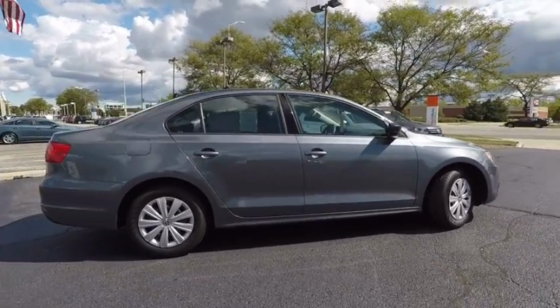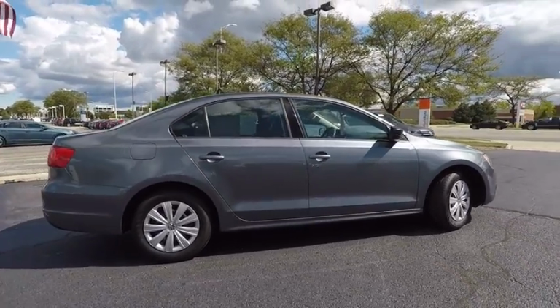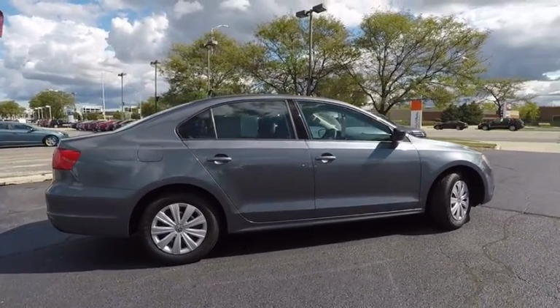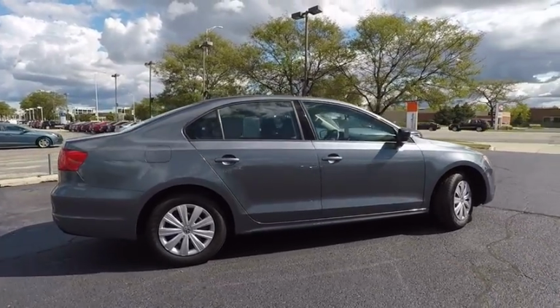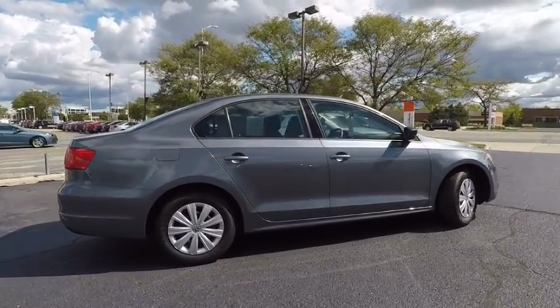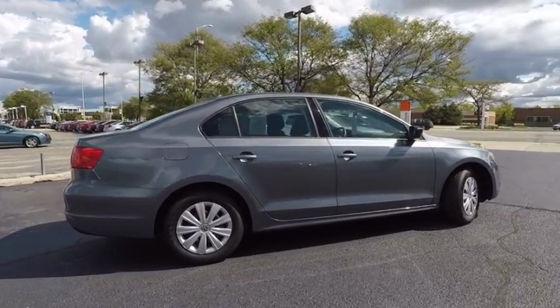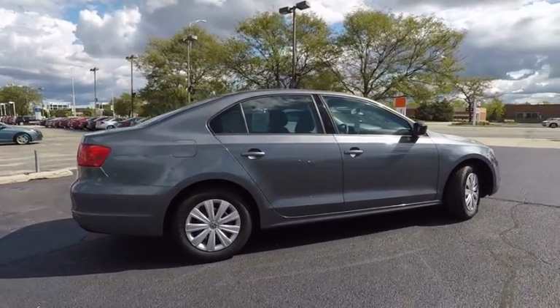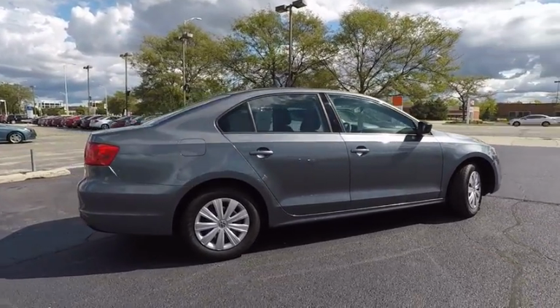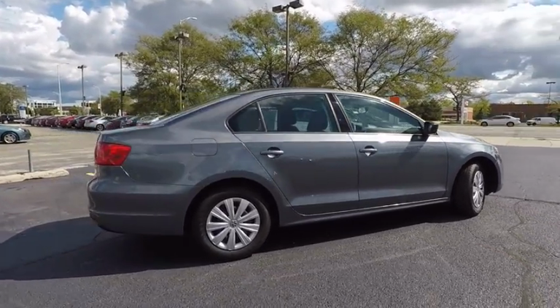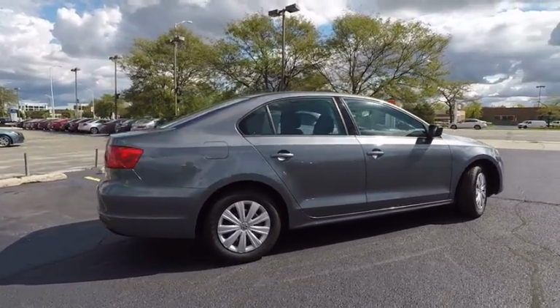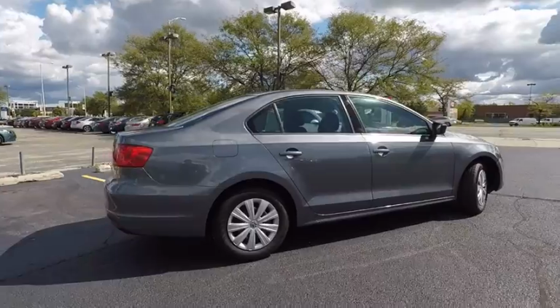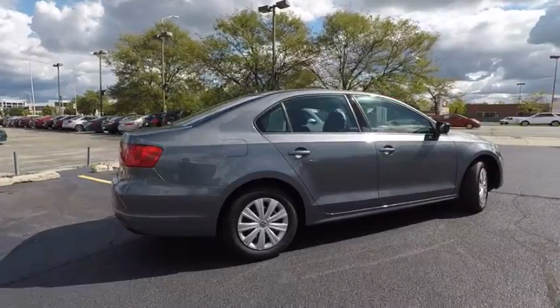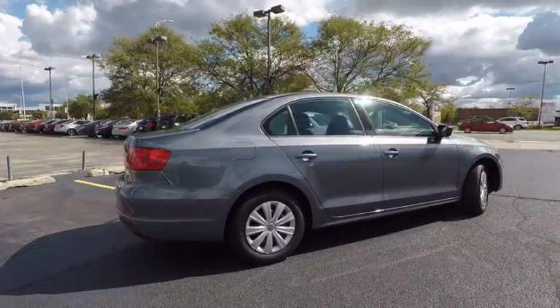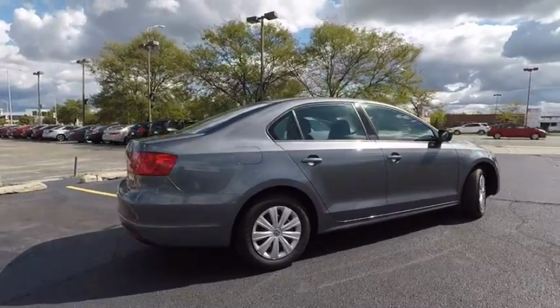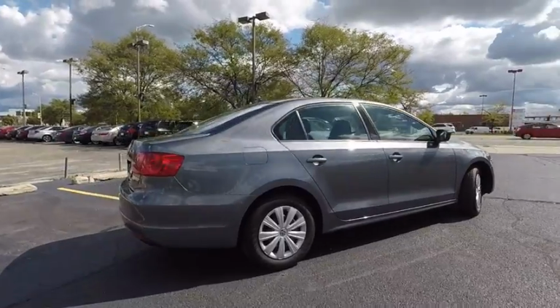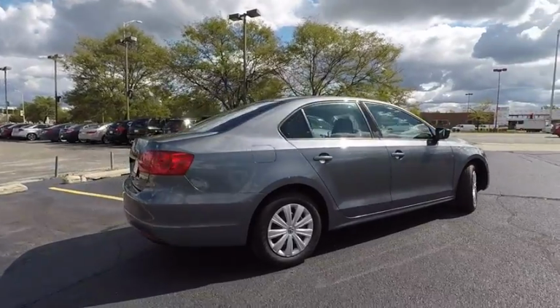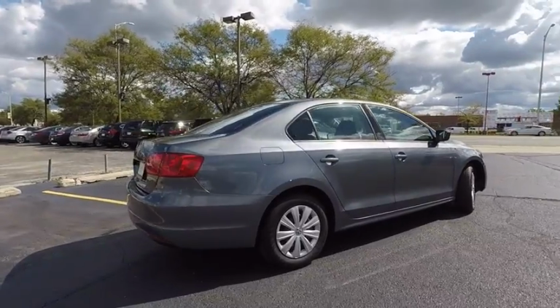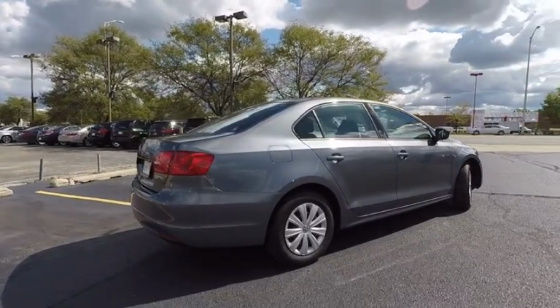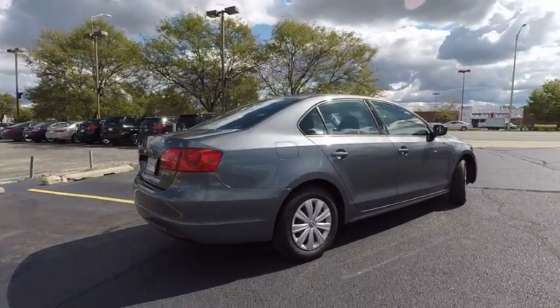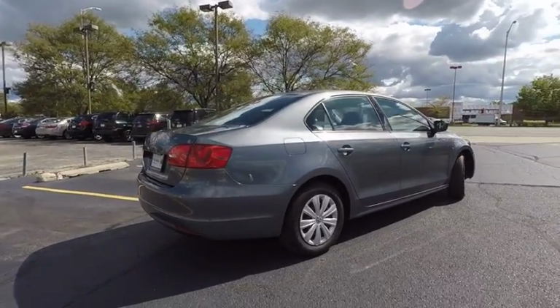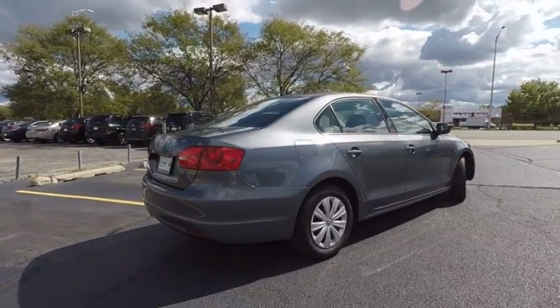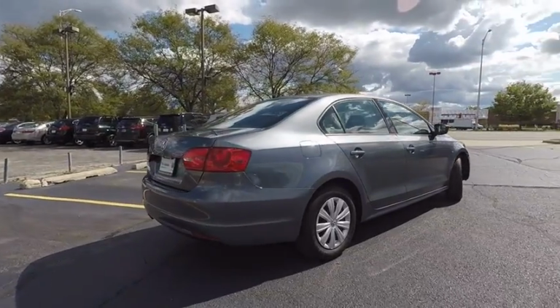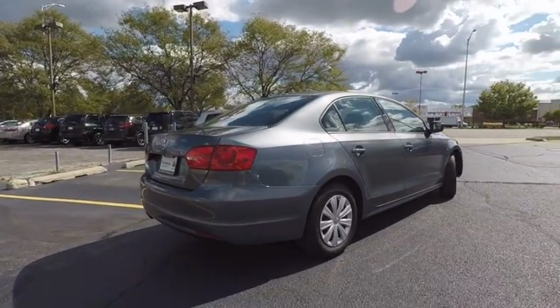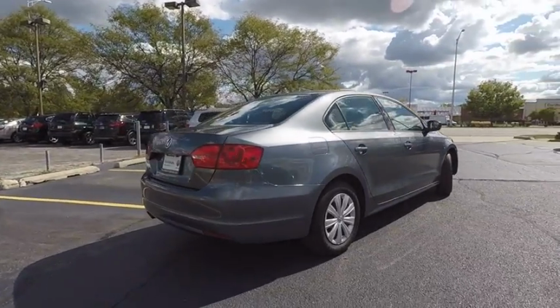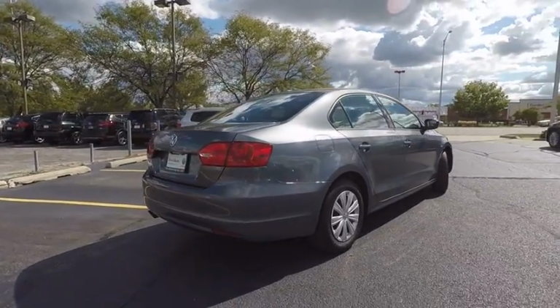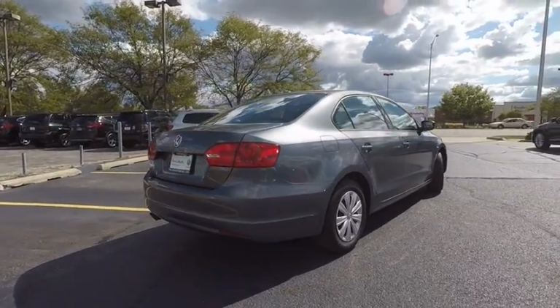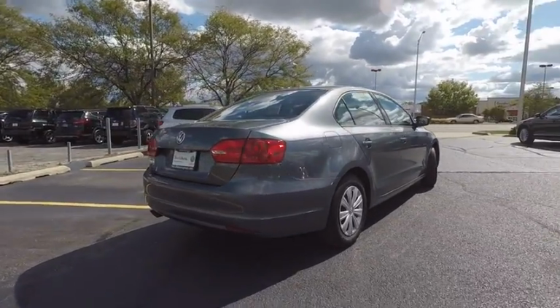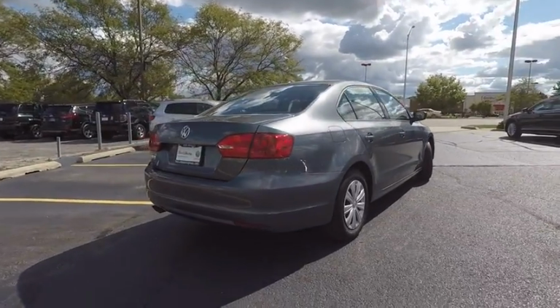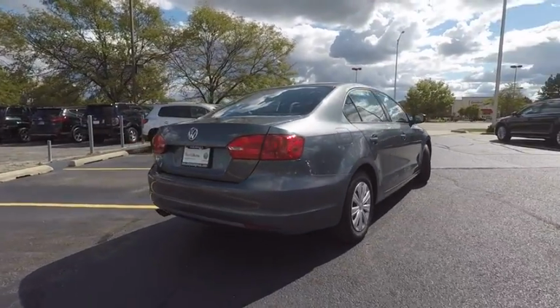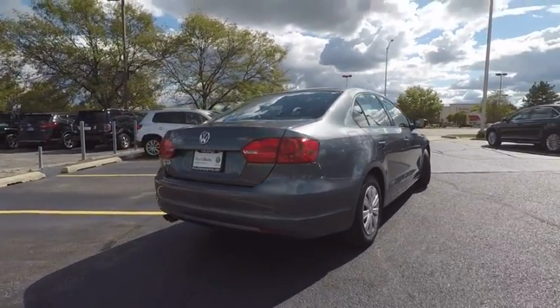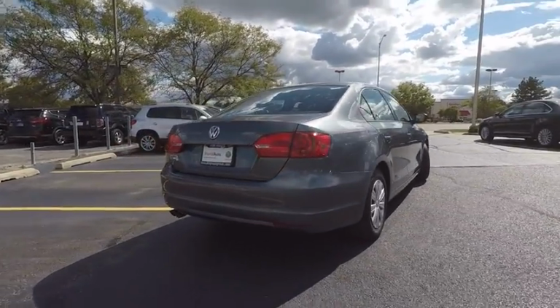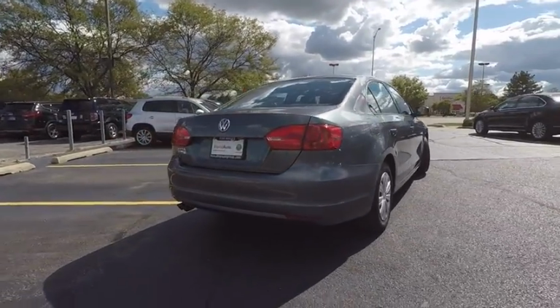And is priced below $15,000. This vehicle has less than 20,000 miles.